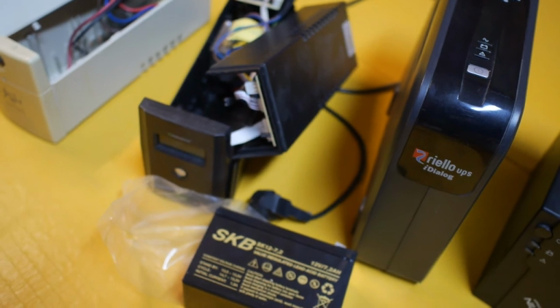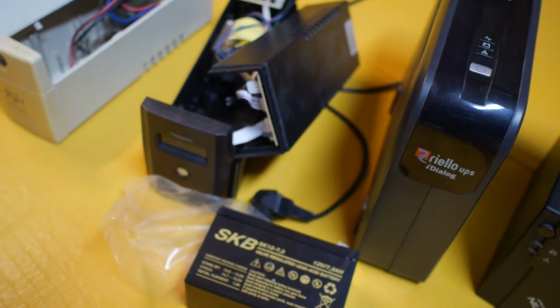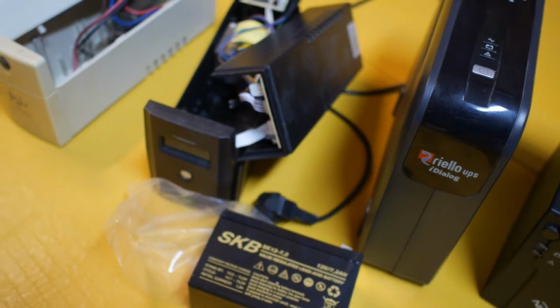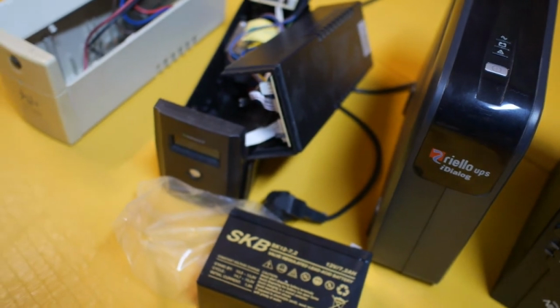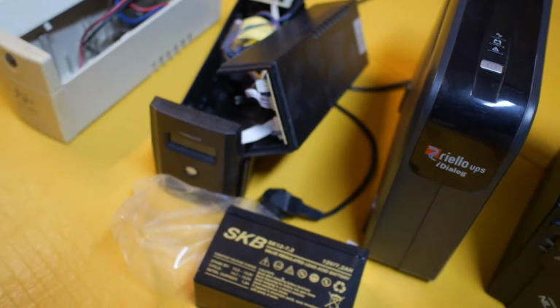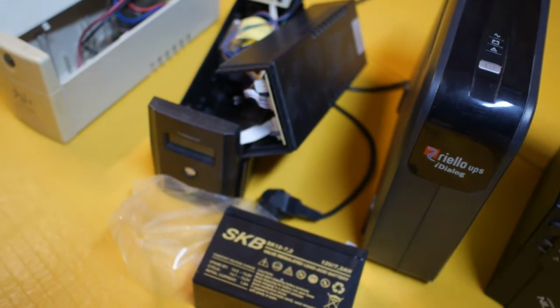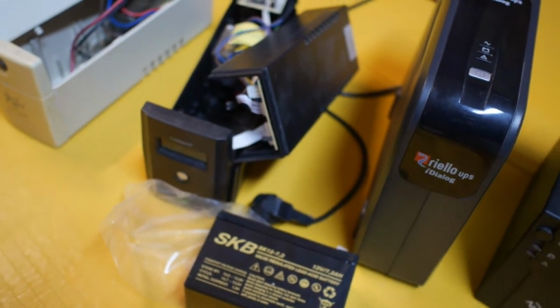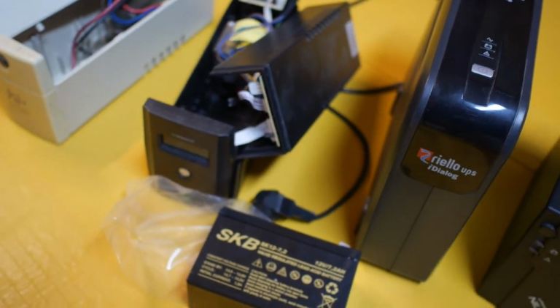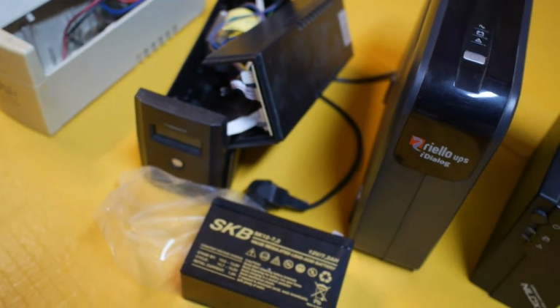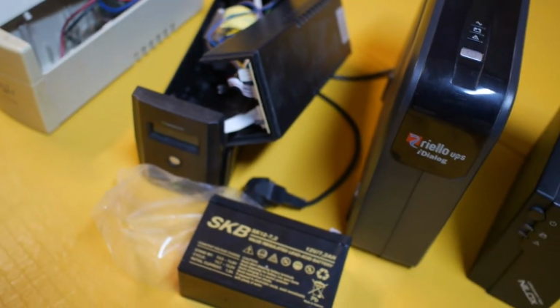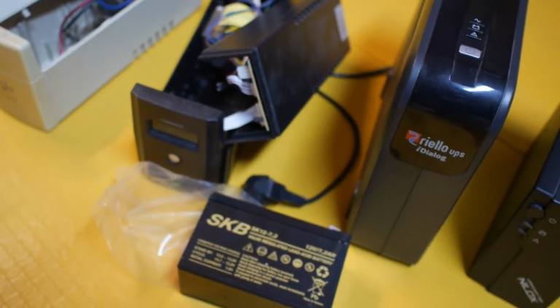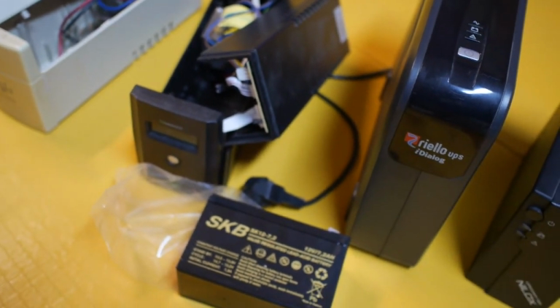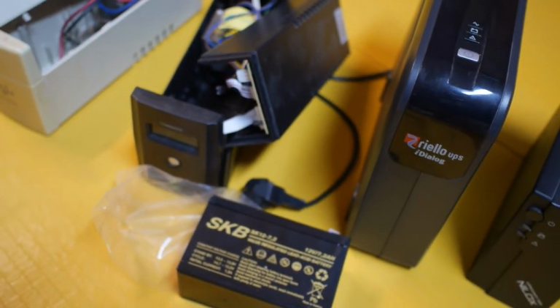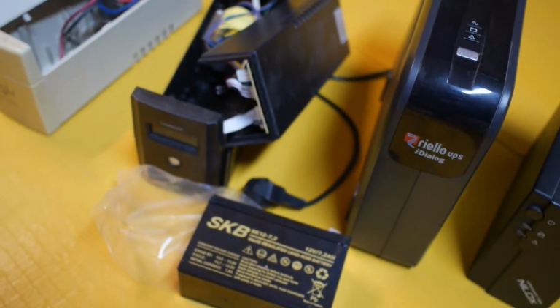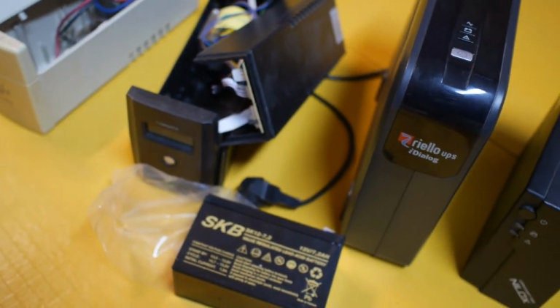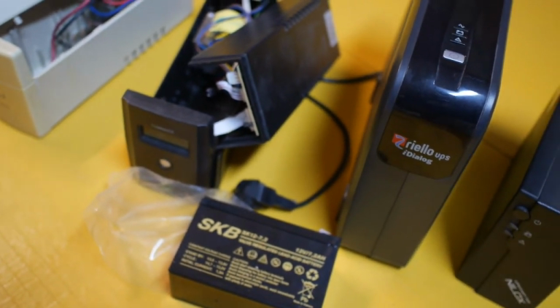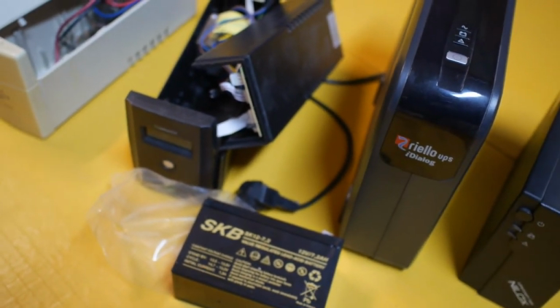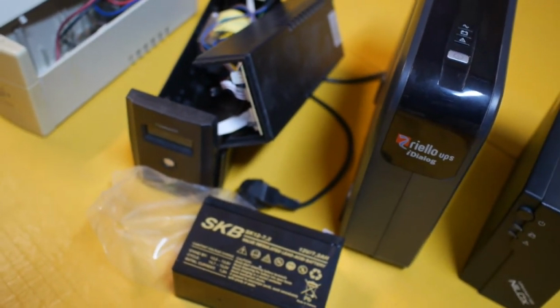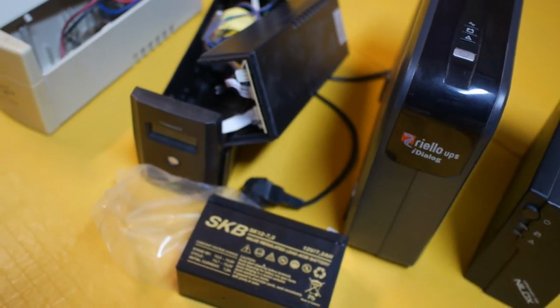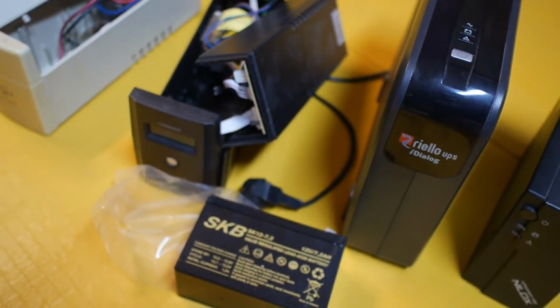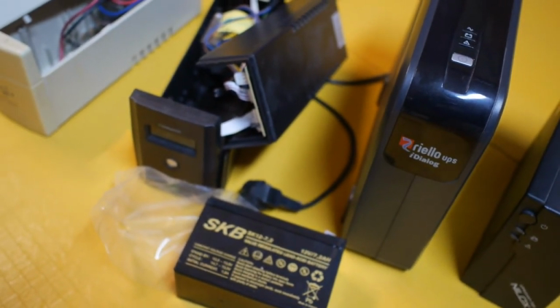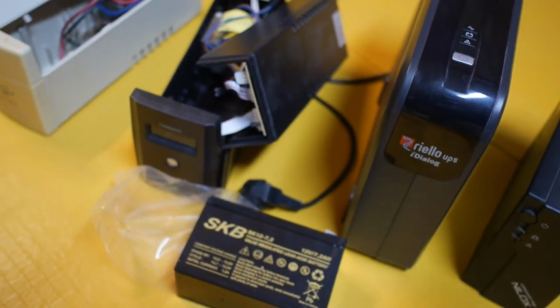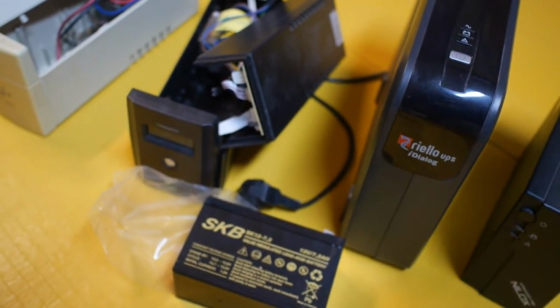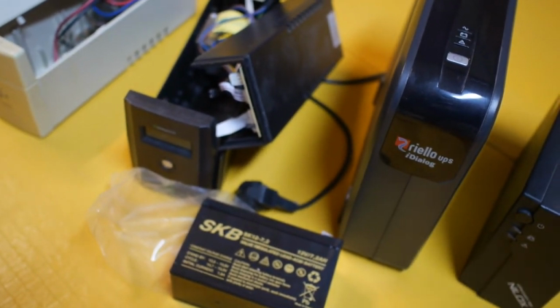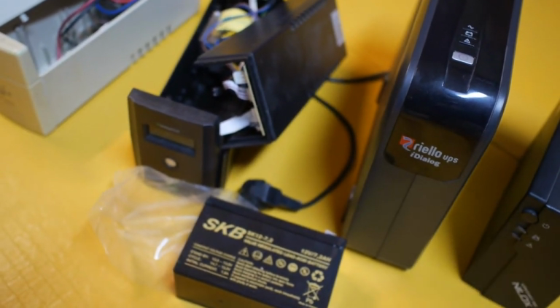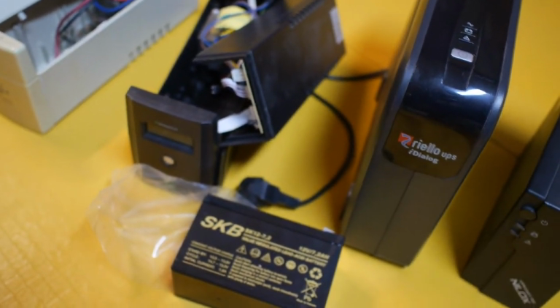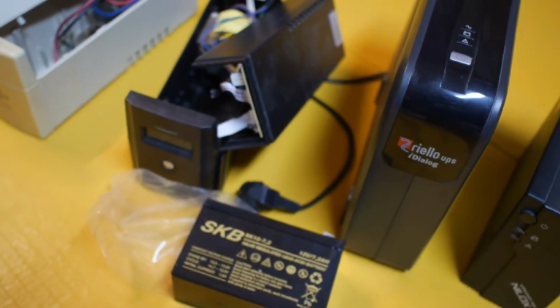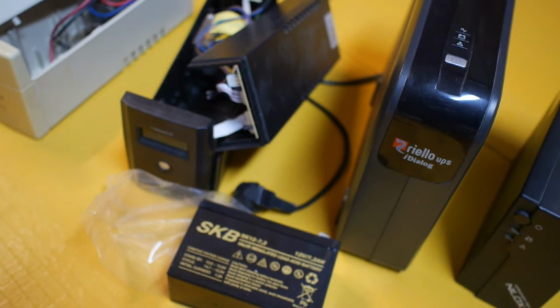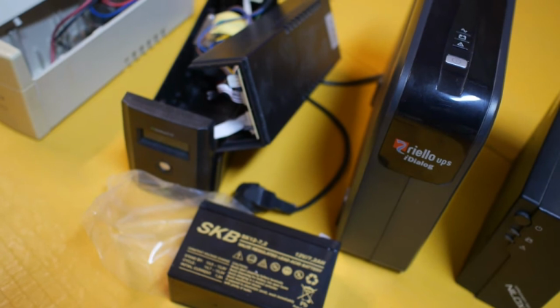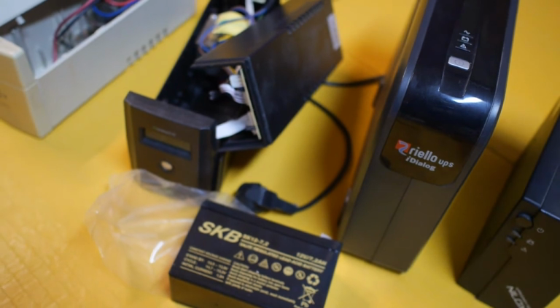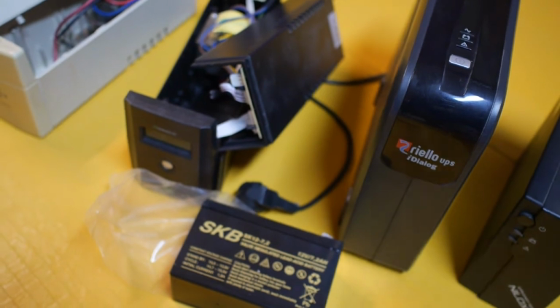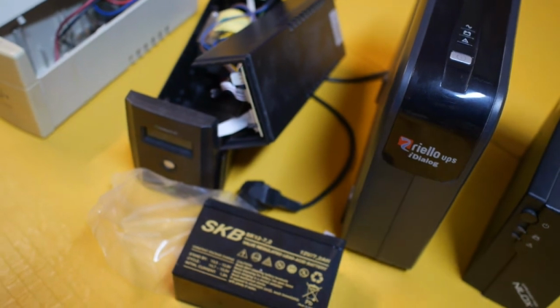and that can last another 5 years on average. So that's the secret of the uninterruptible power supply.